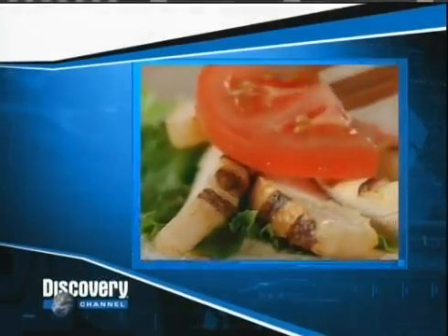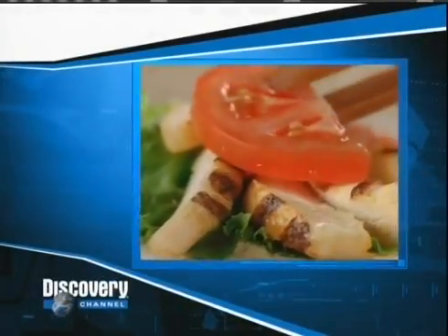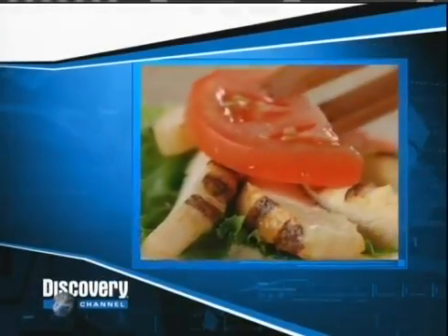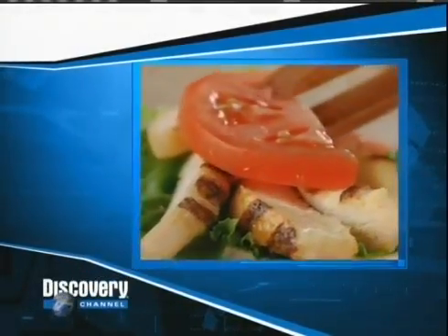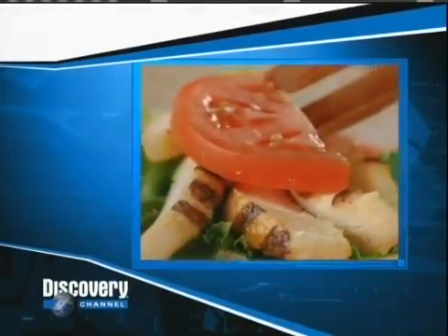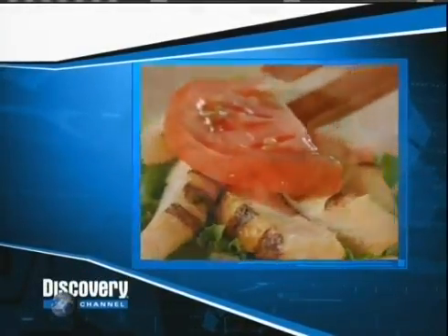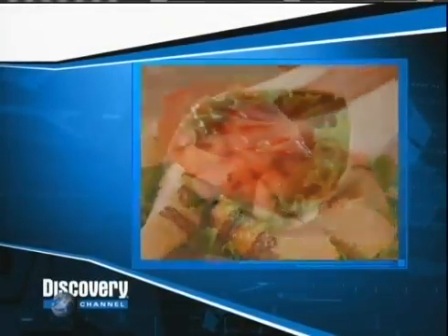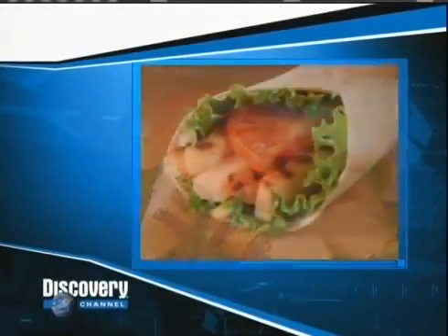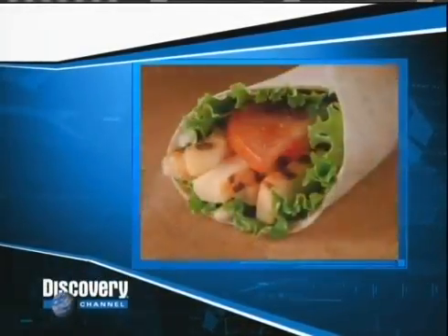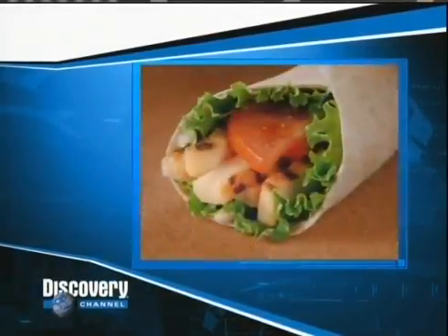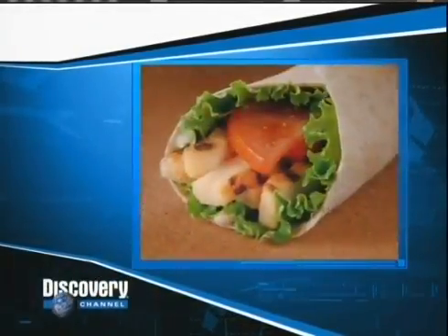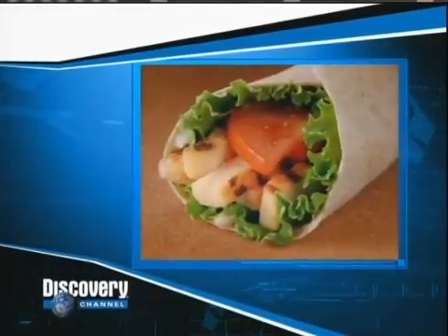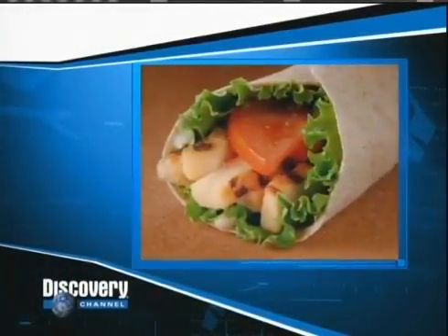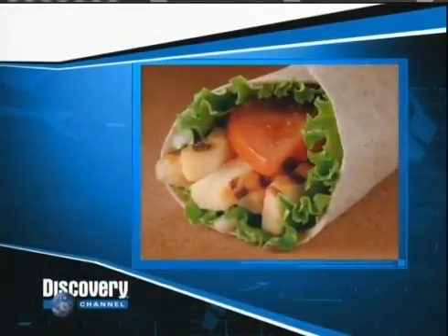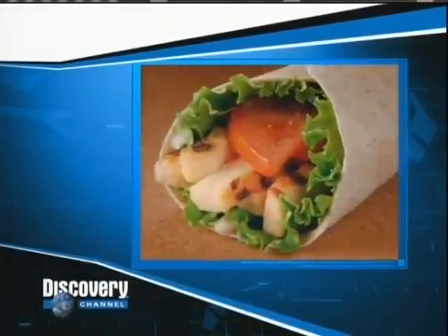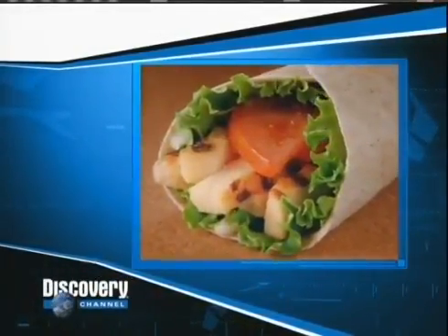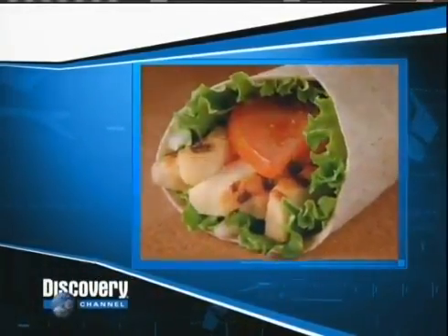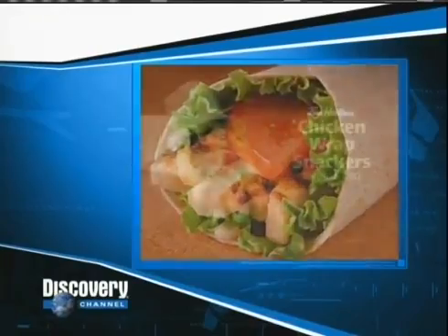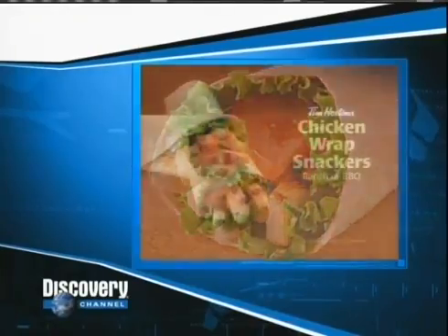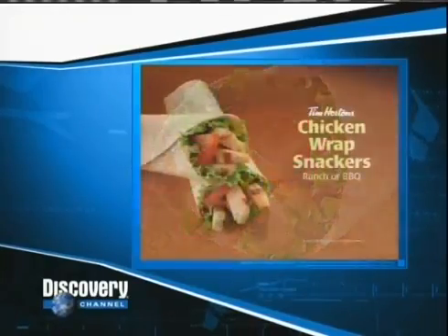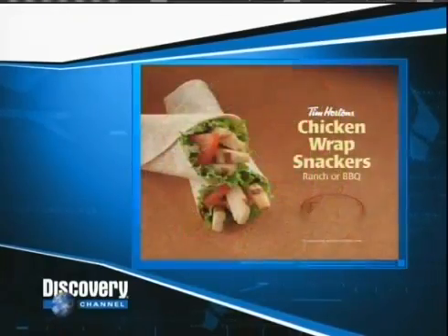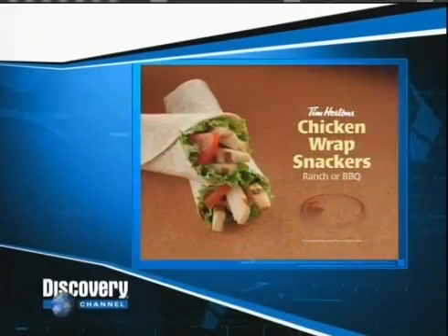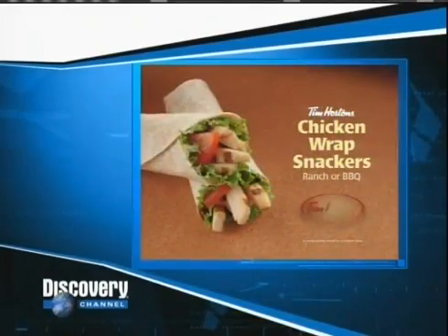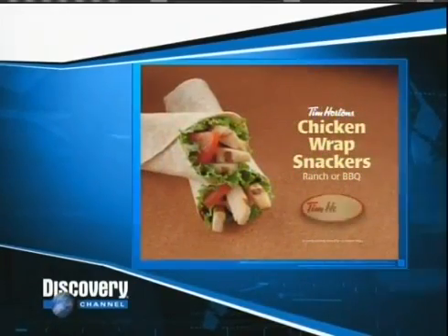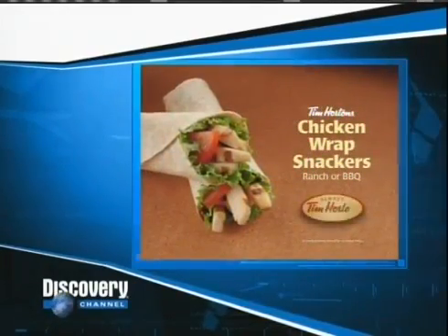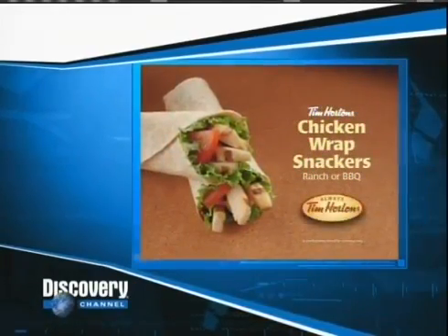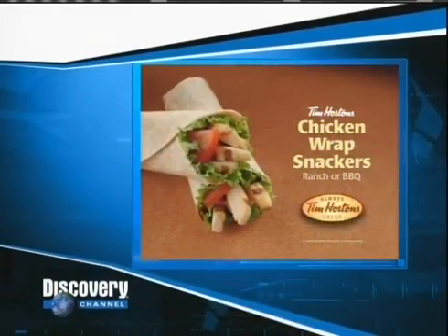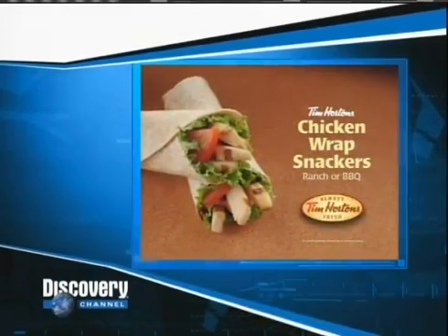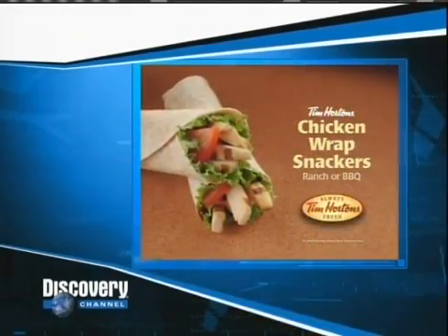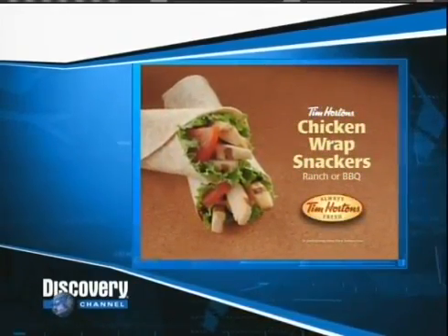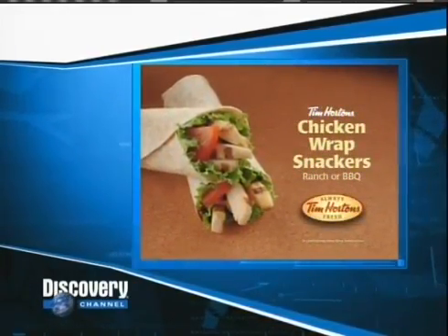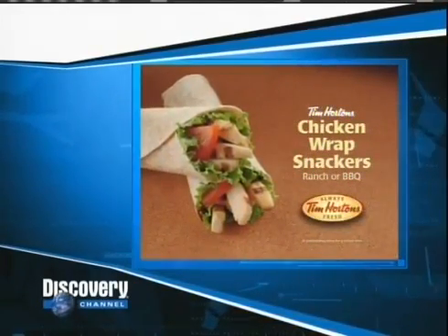This program is brought to you by new Tim Hortons Chicken Wrap Snackers, made with warm seasoned chicken.